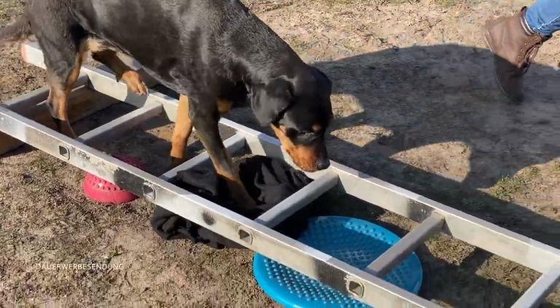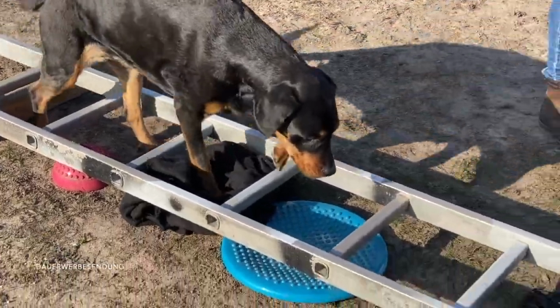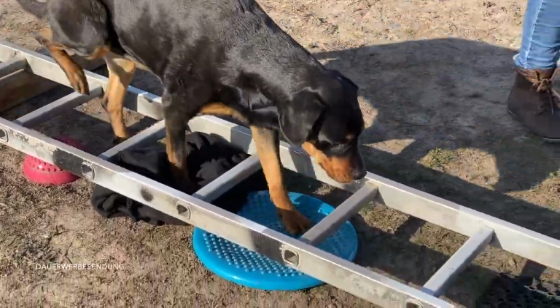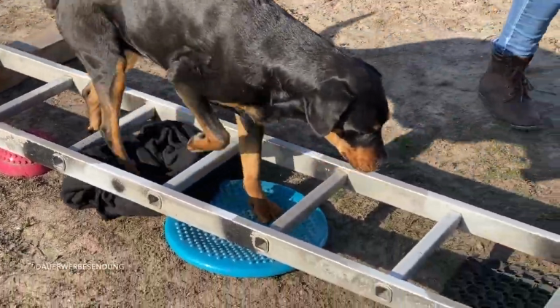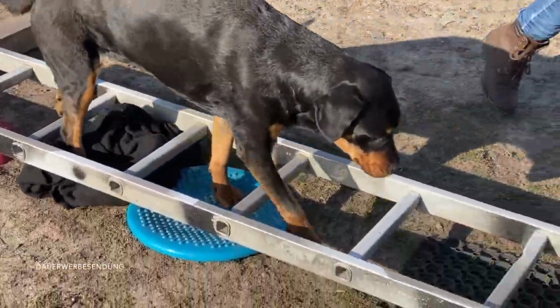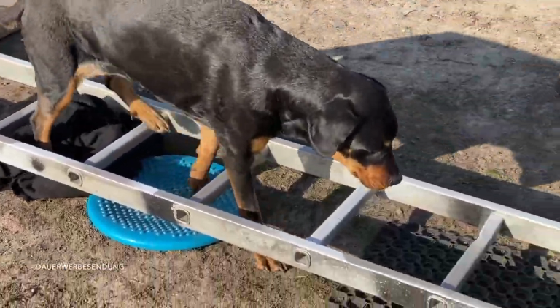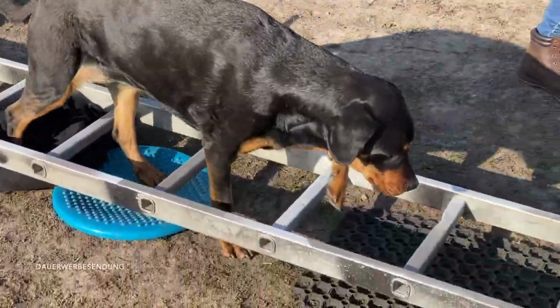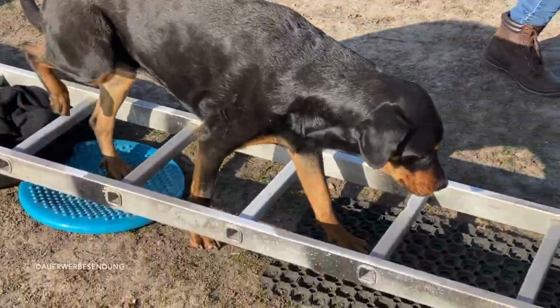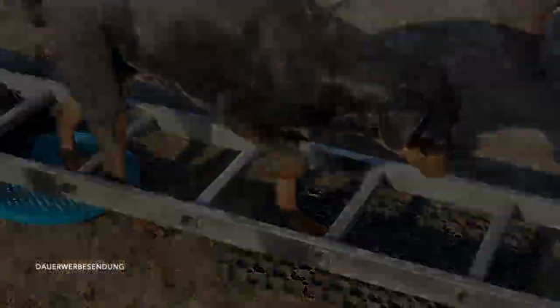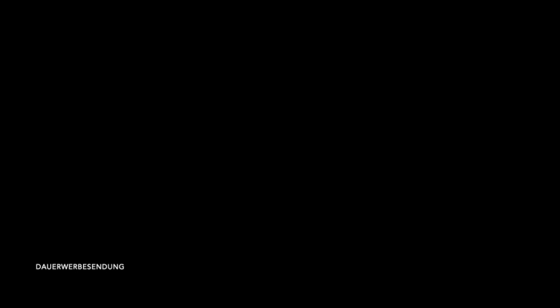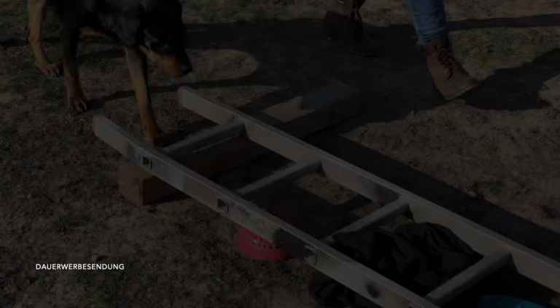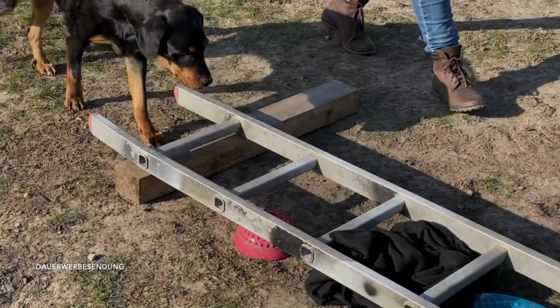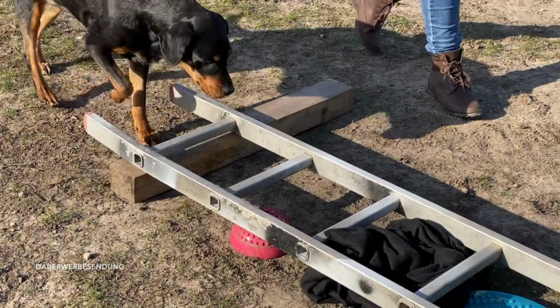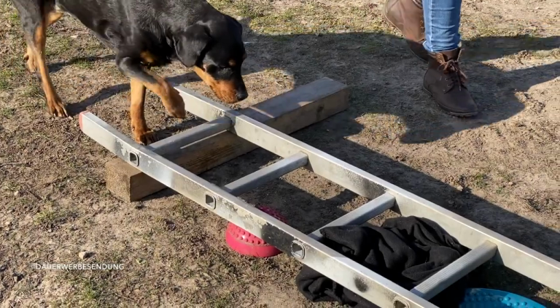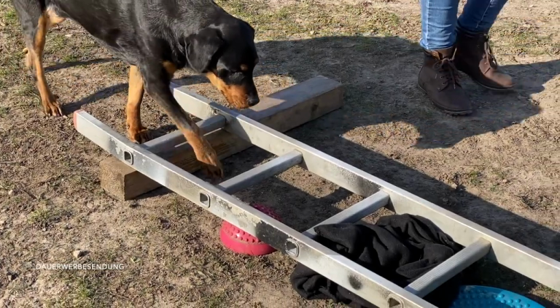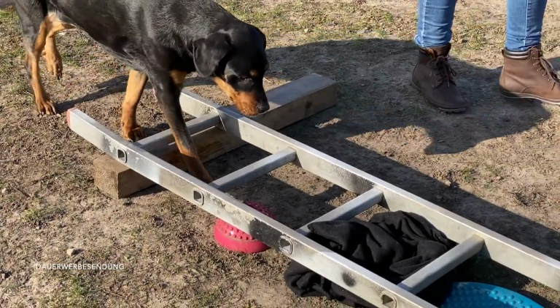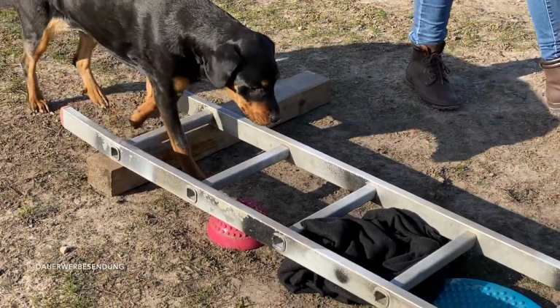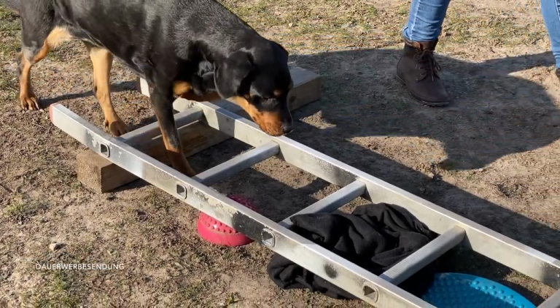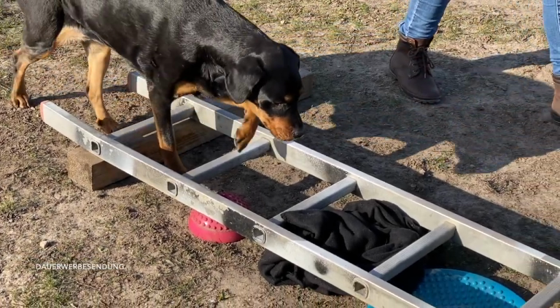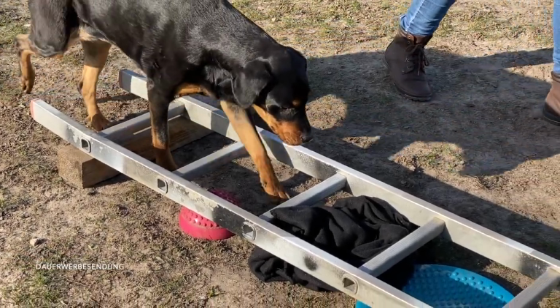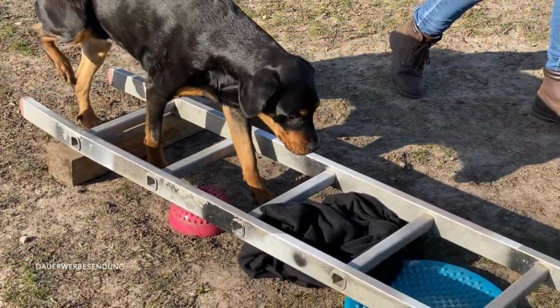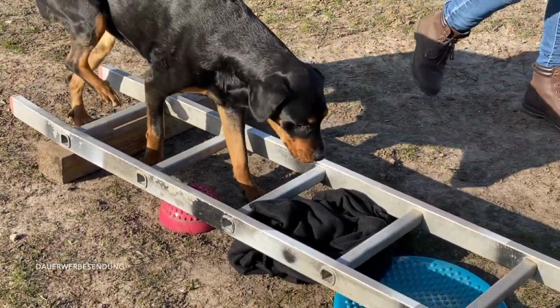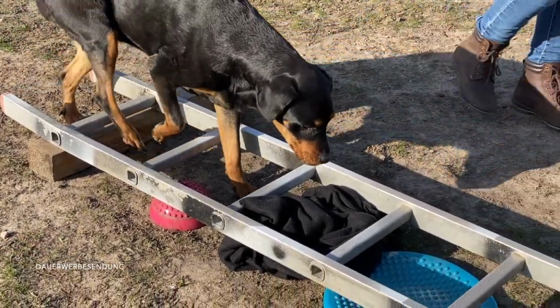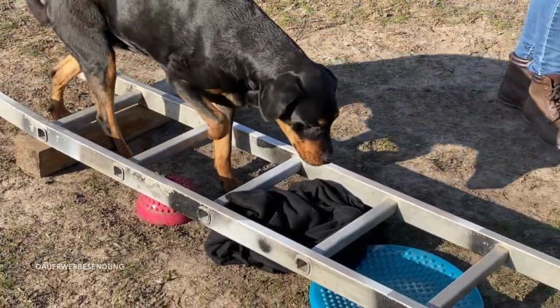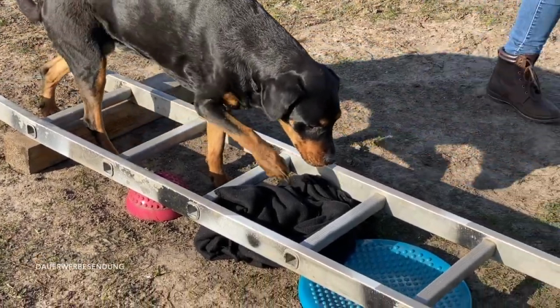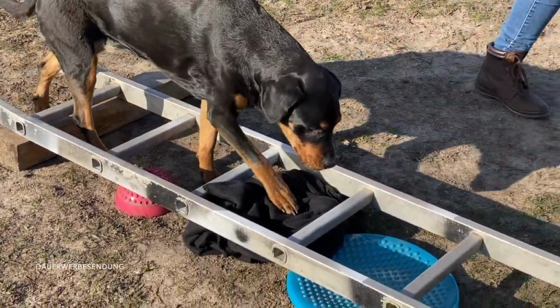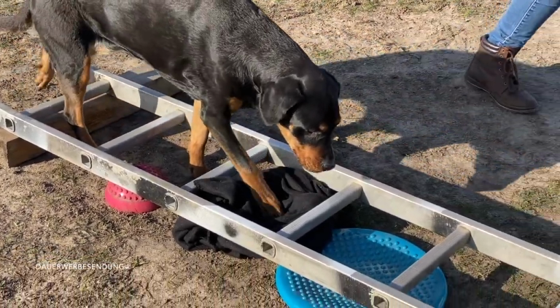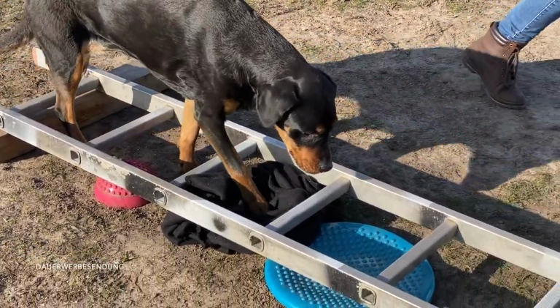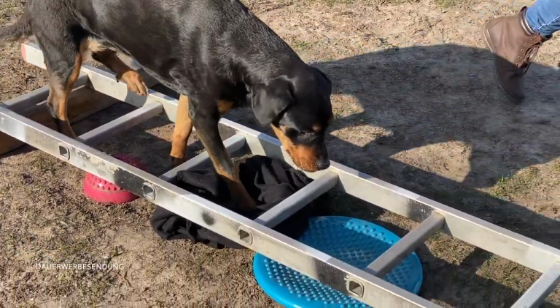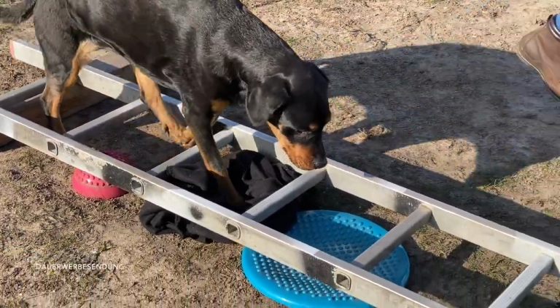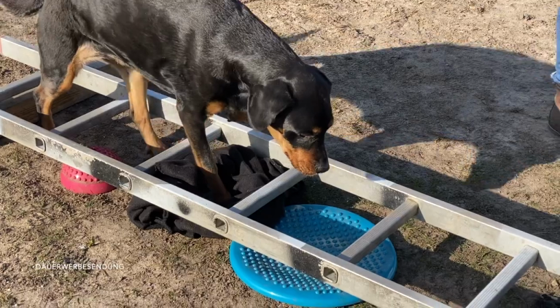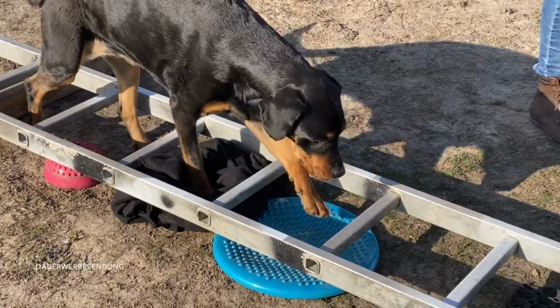Man sieht jetzt auch, dass Chili sich erst mal neu wieder finden muss, um zu gucken, was liegt da jetzt, wie komme ich da drüber hinweg. Oder auch einfach mal eine Decke.